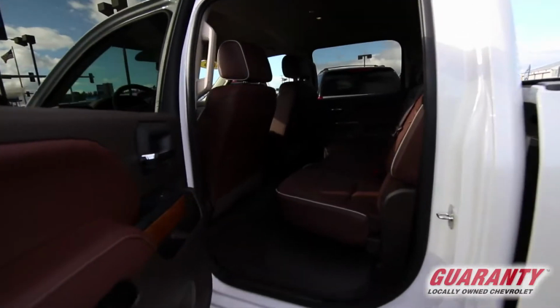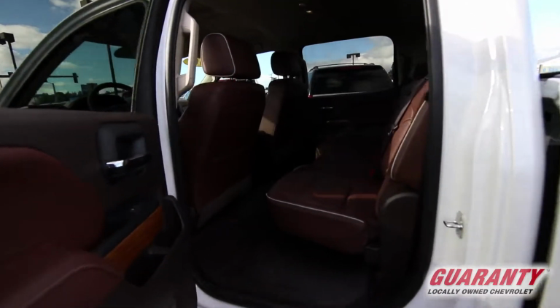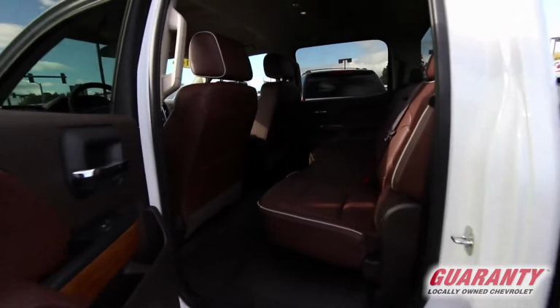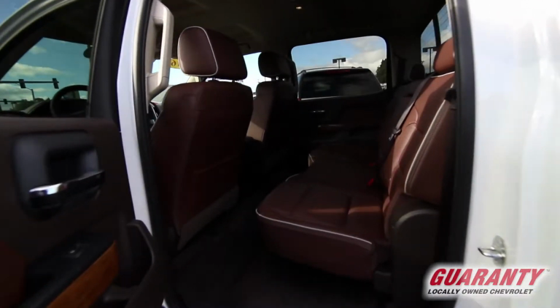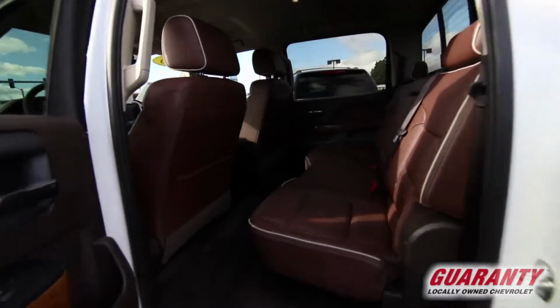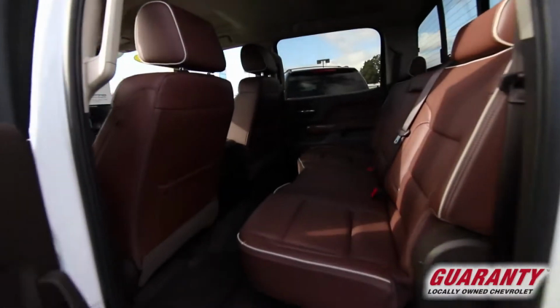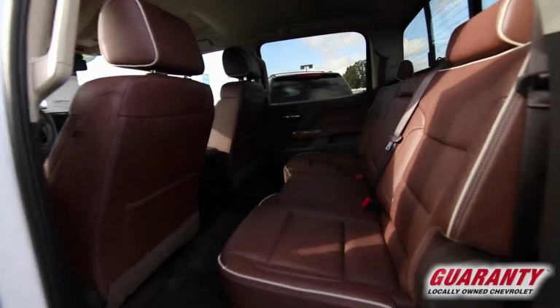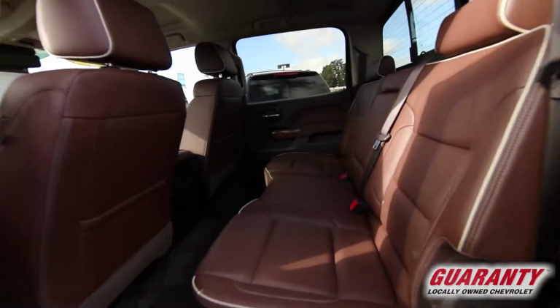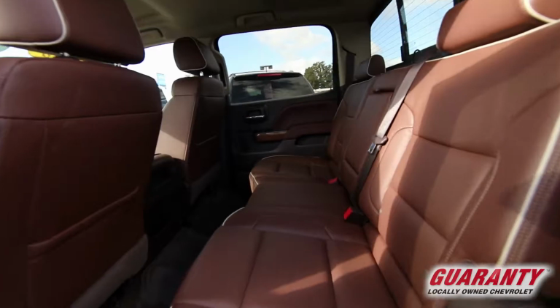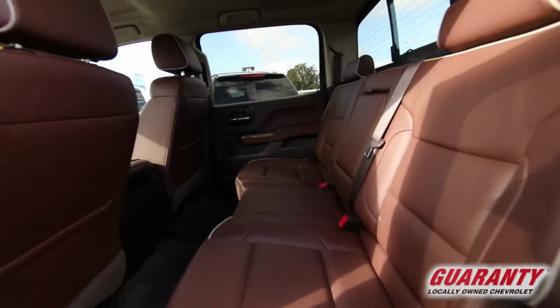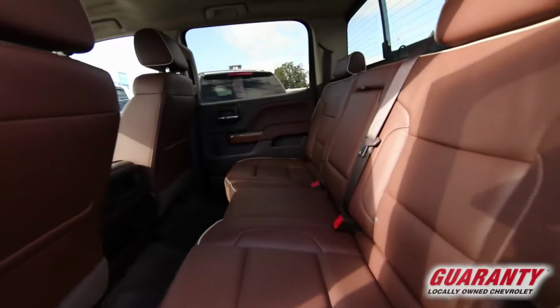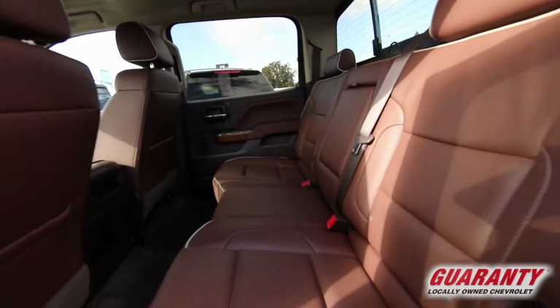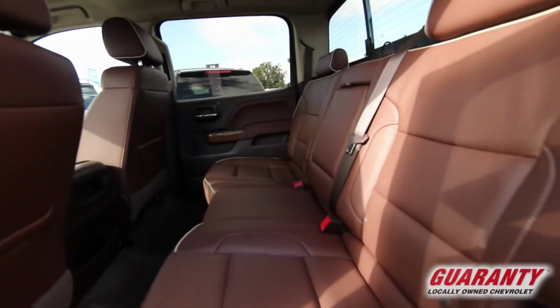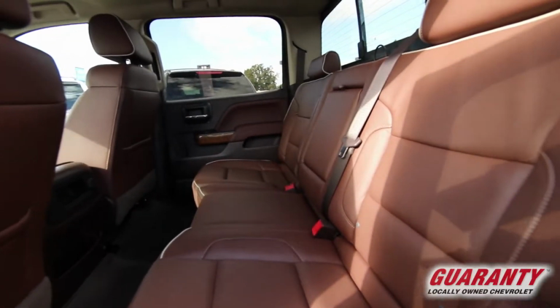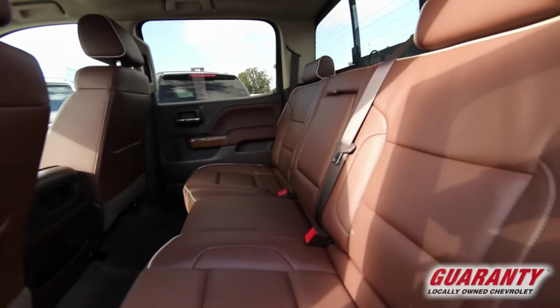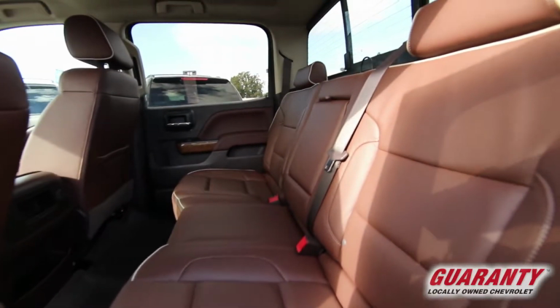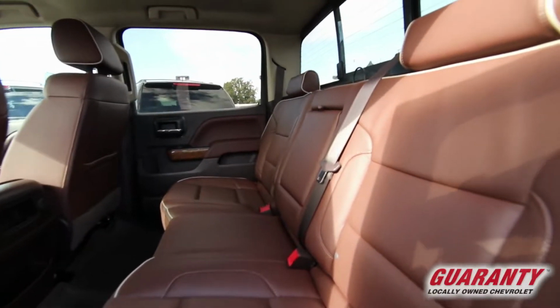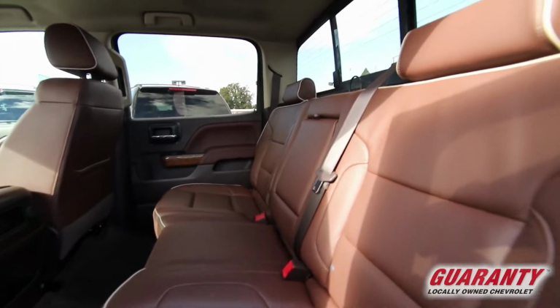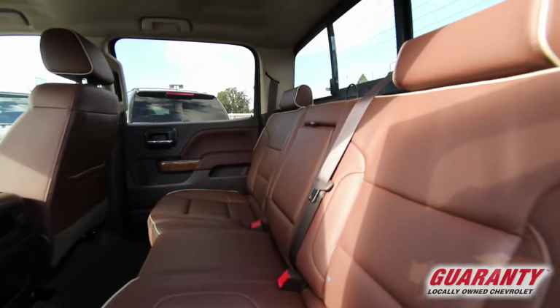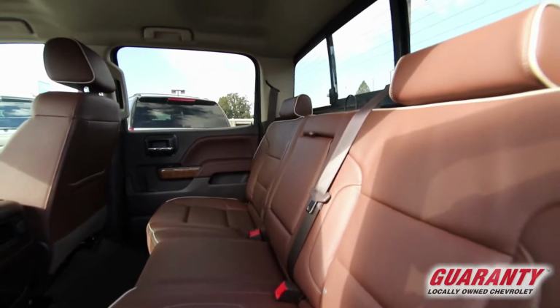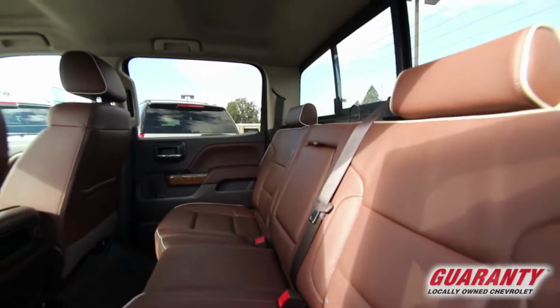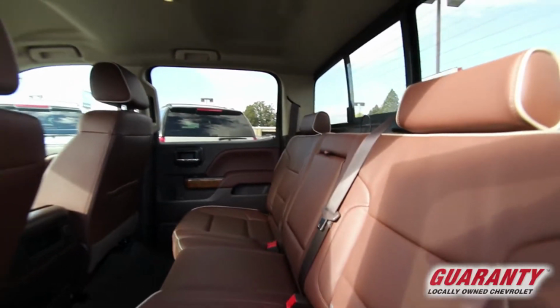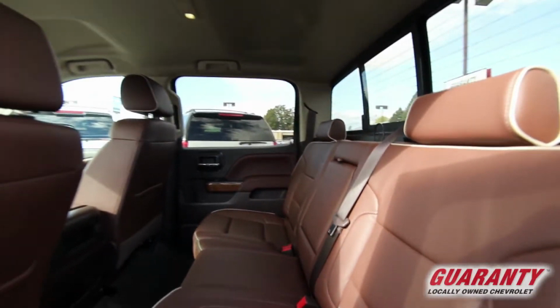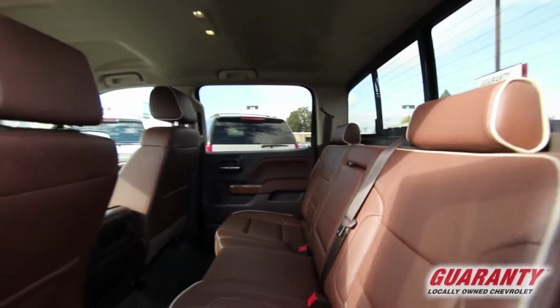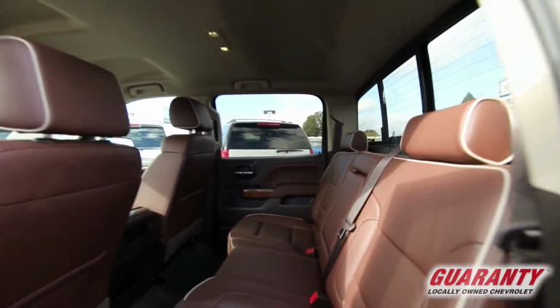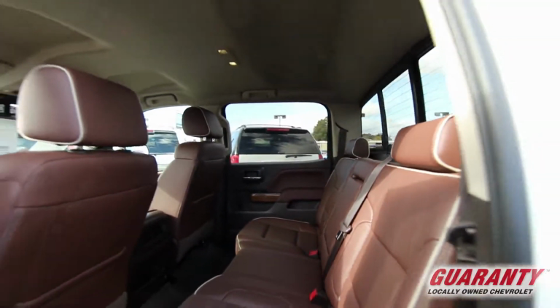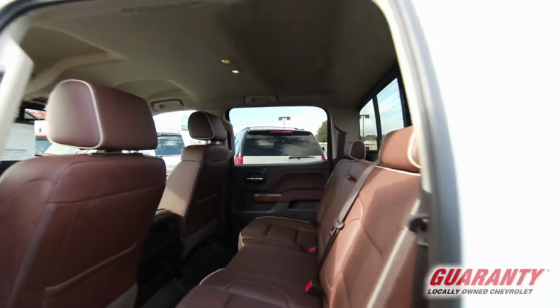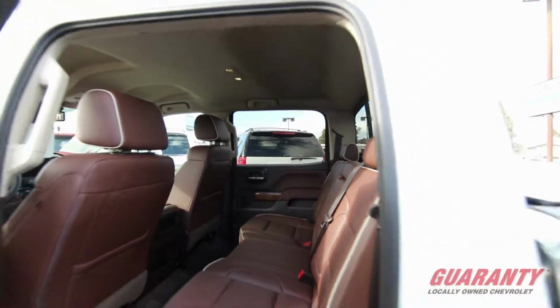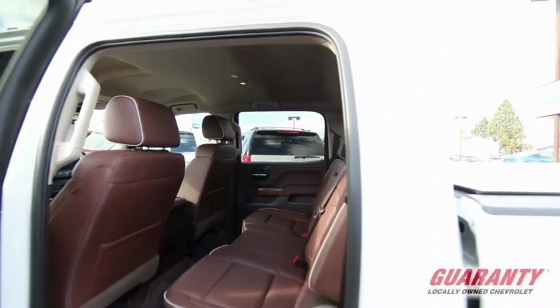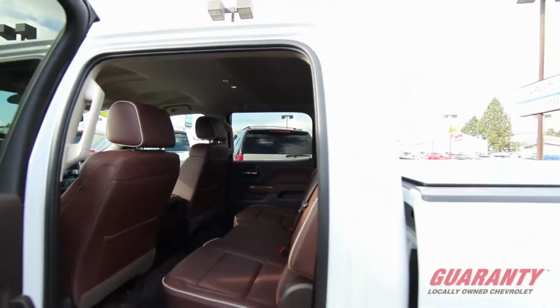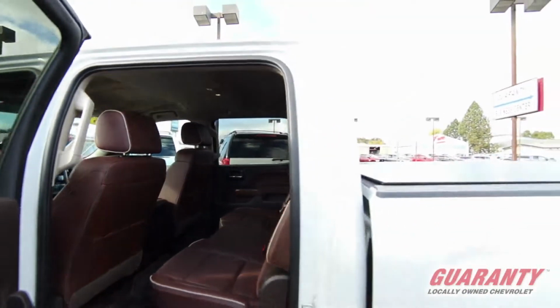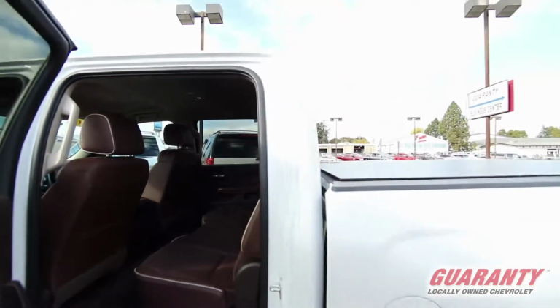Got beautiful alloy wheels, got a hard tonneau cover on it. Just a nice overall truck for you to come out and see.